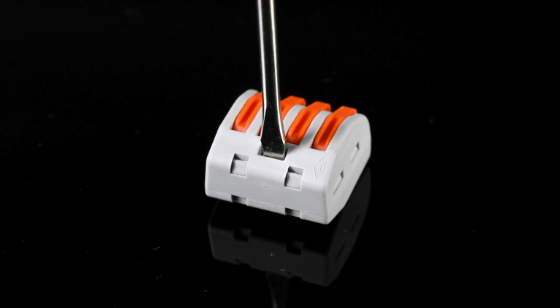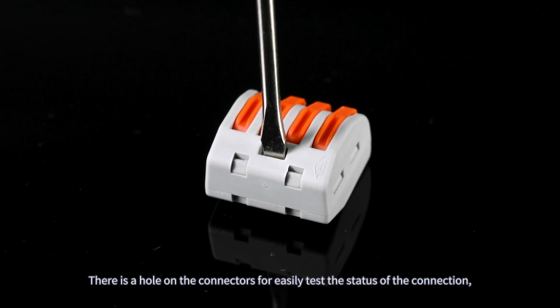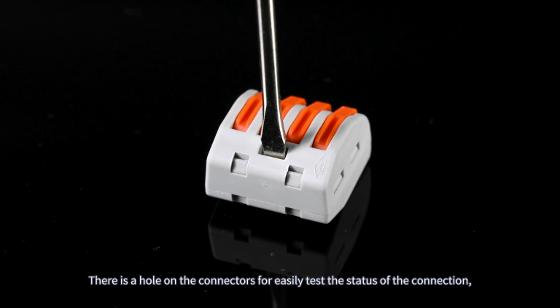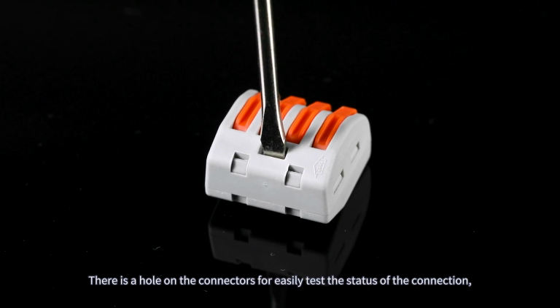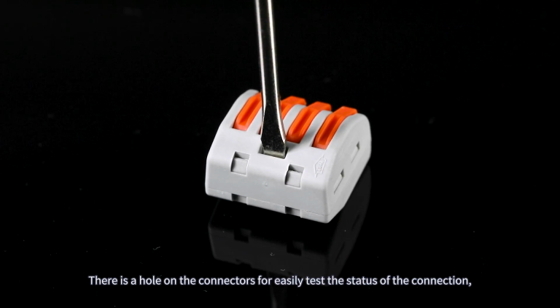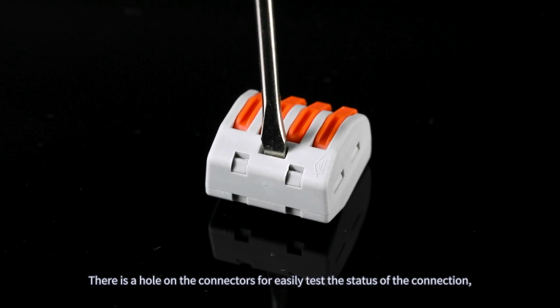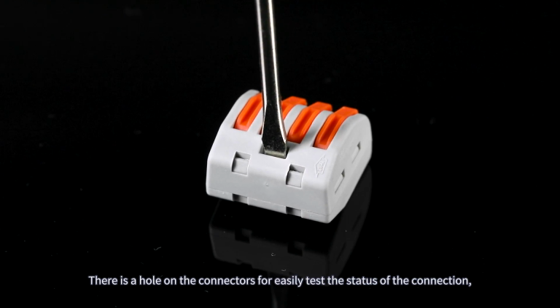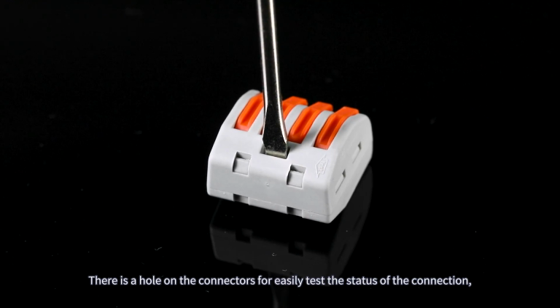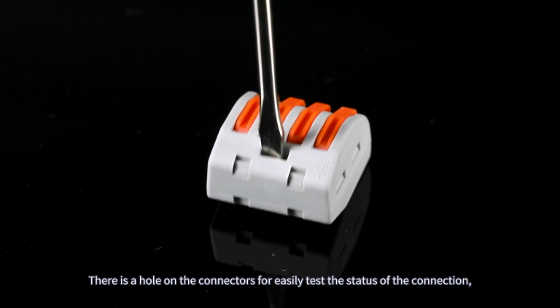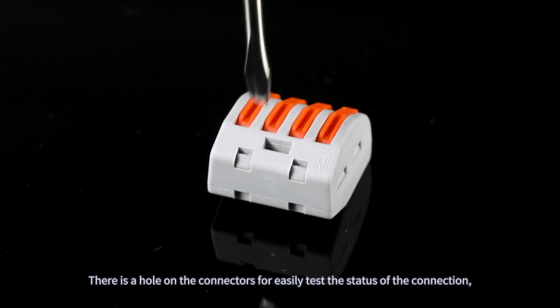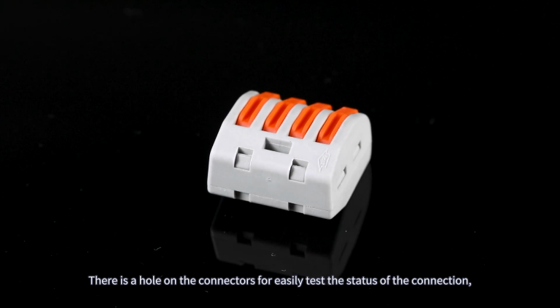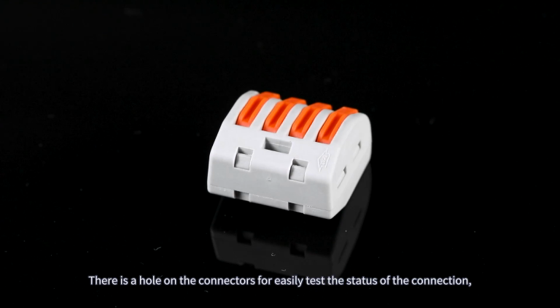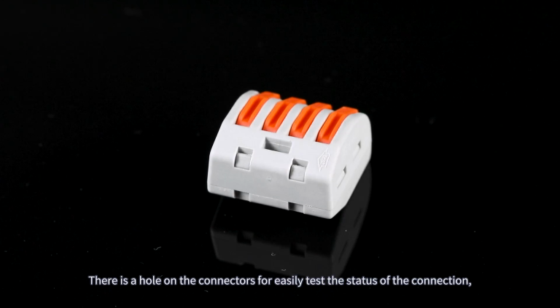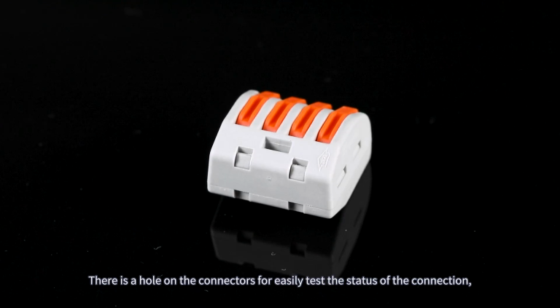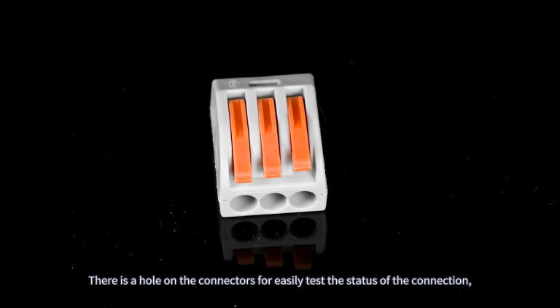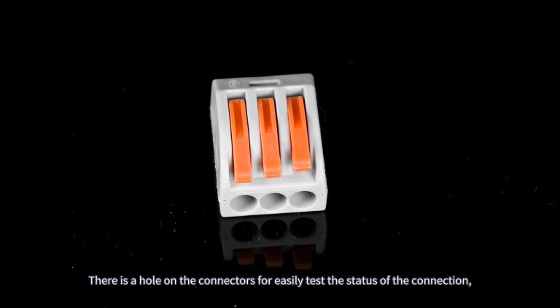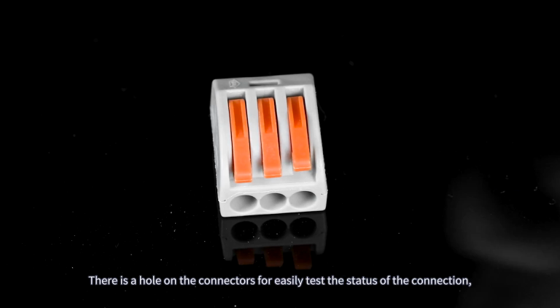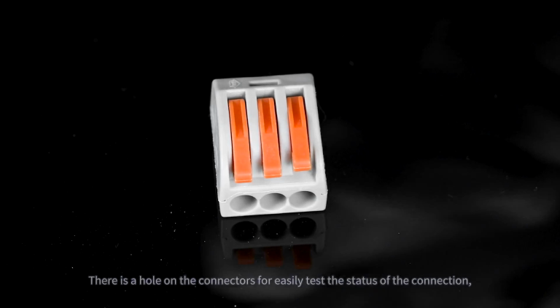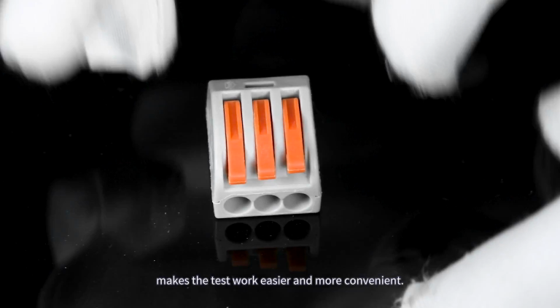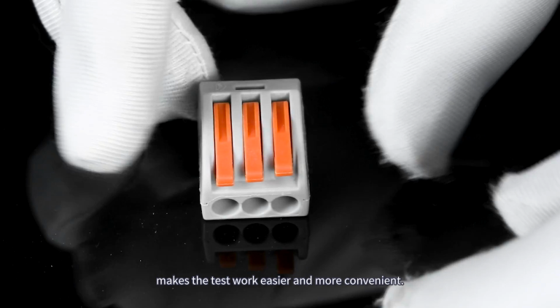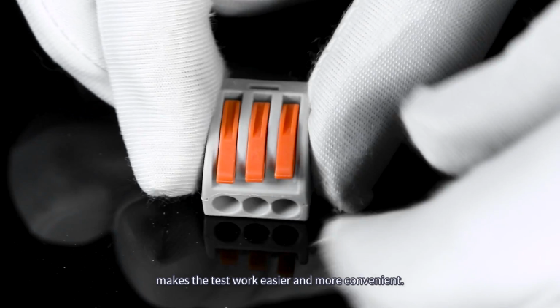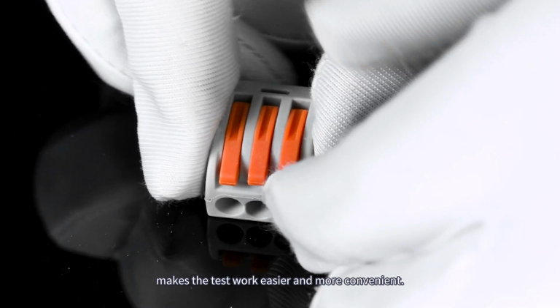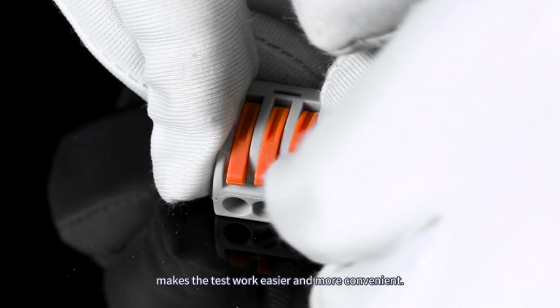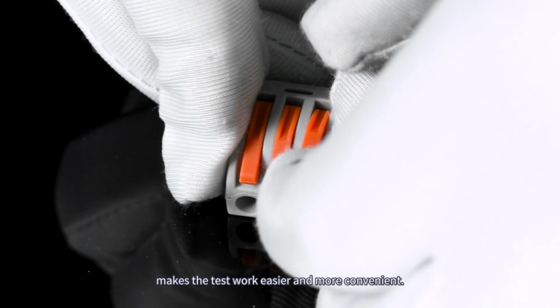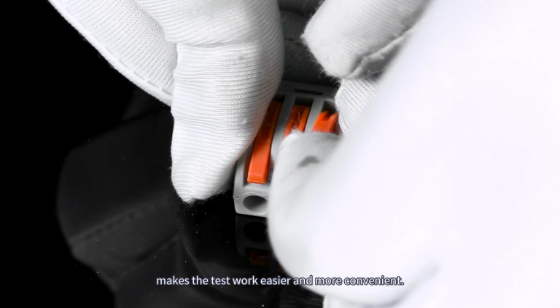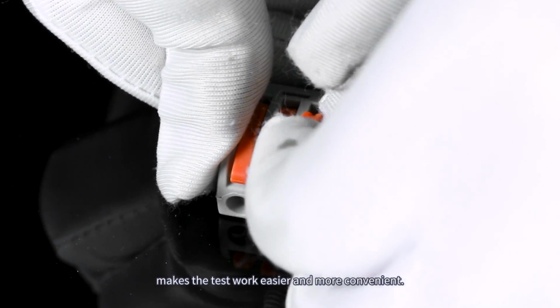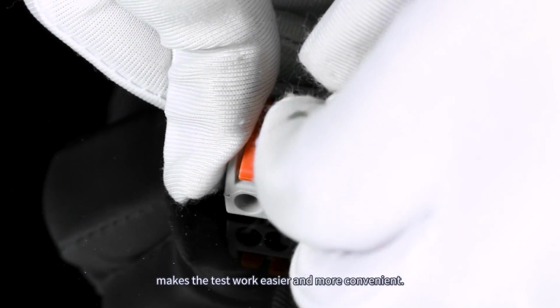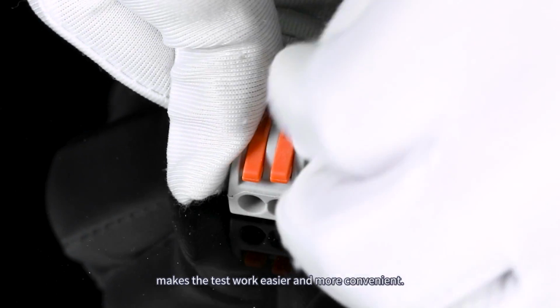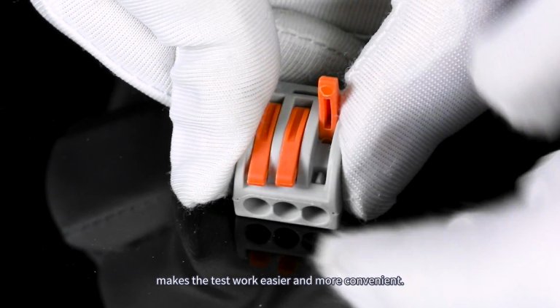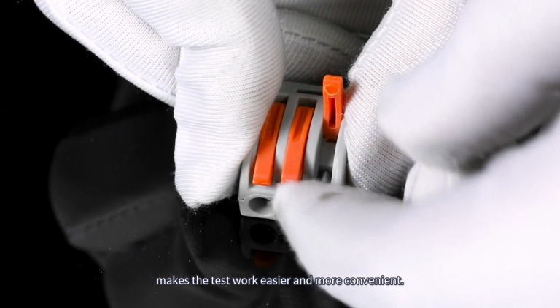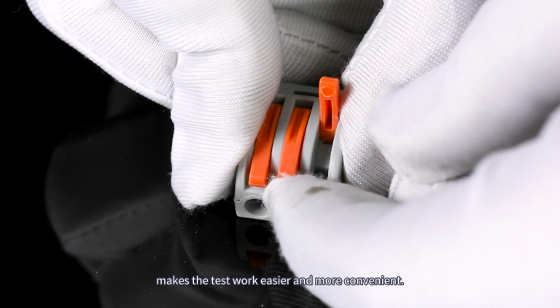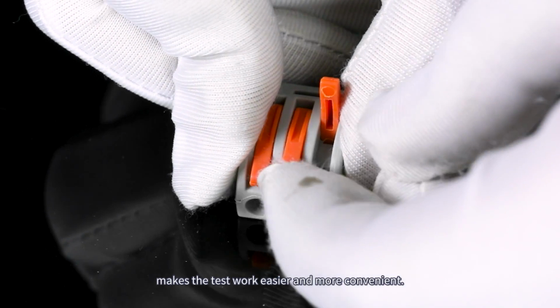There is a hole on the connectors to easily test the status of the connection, making the test work easier and more convenient.